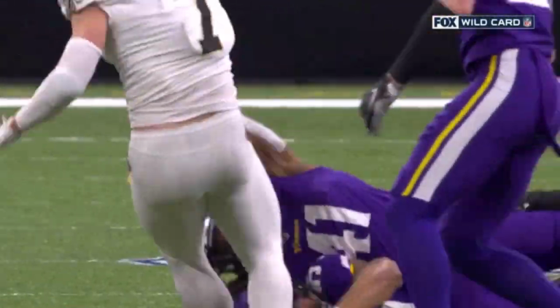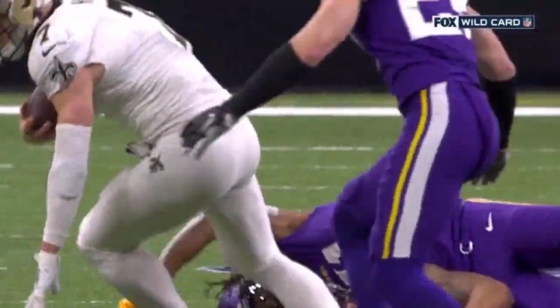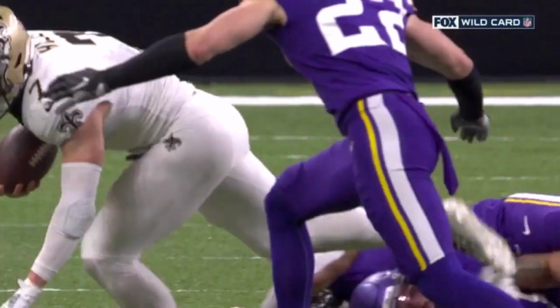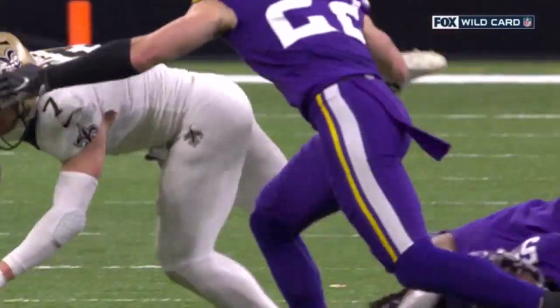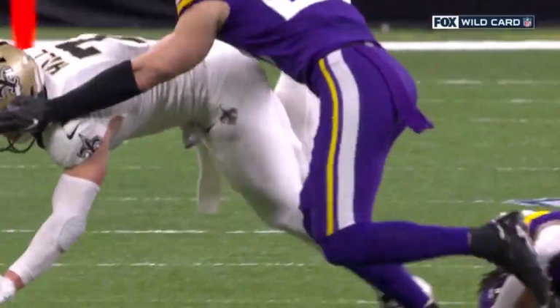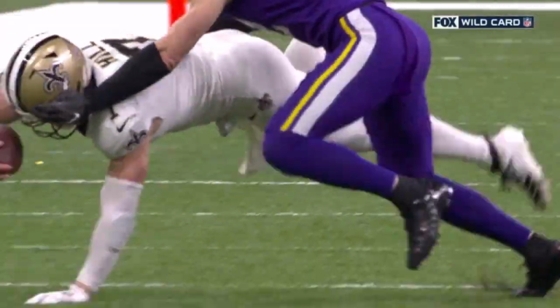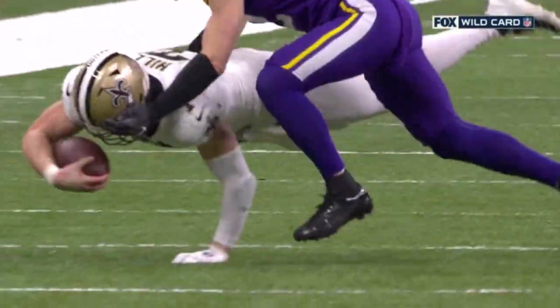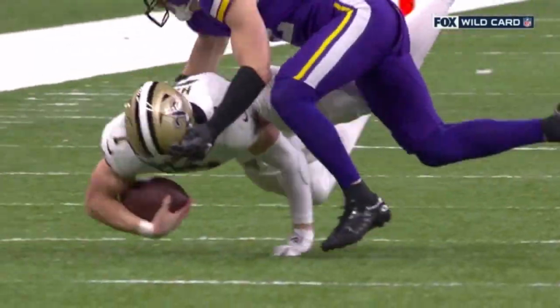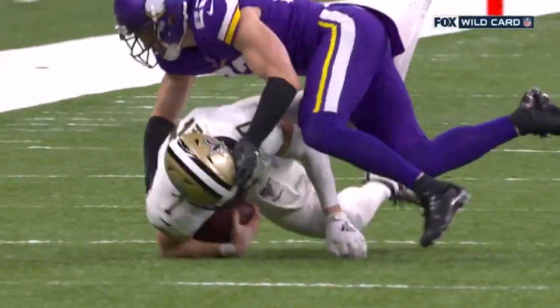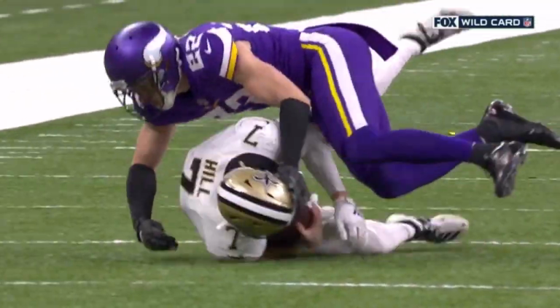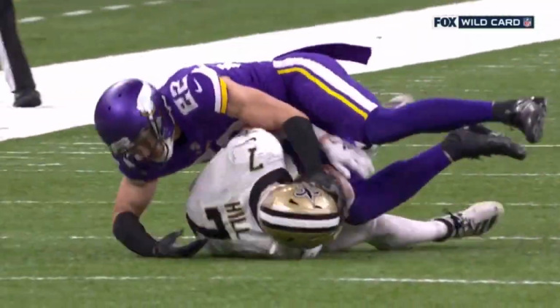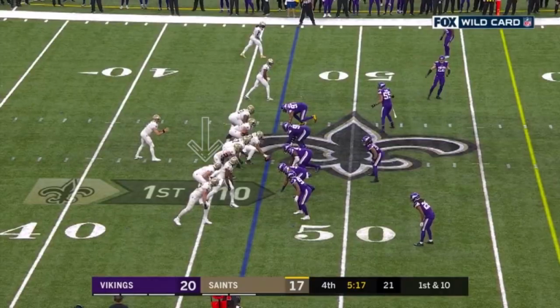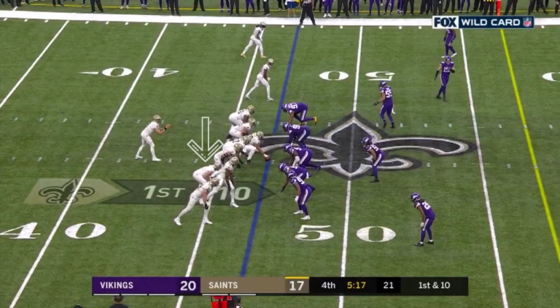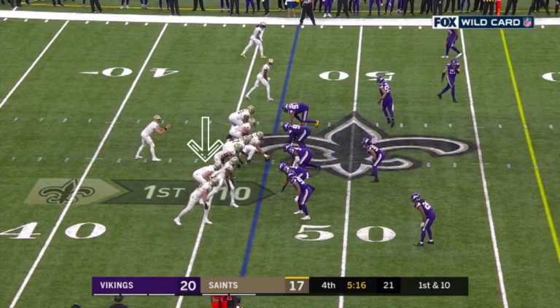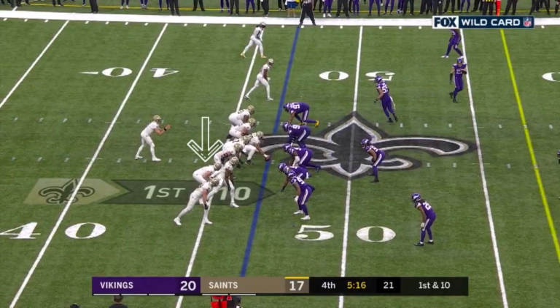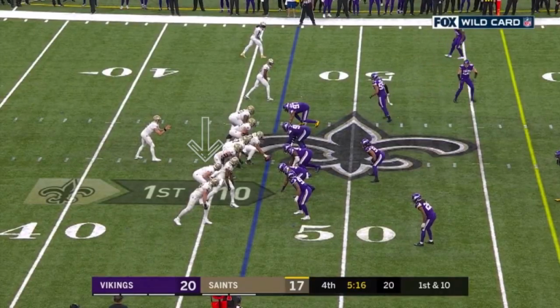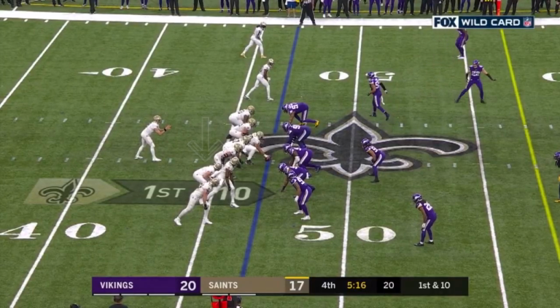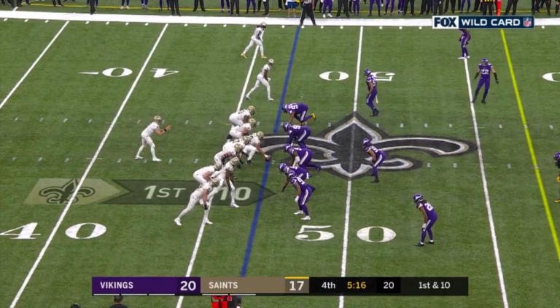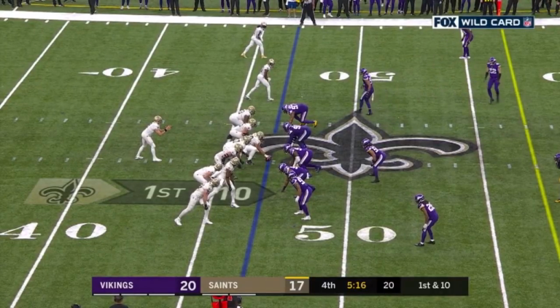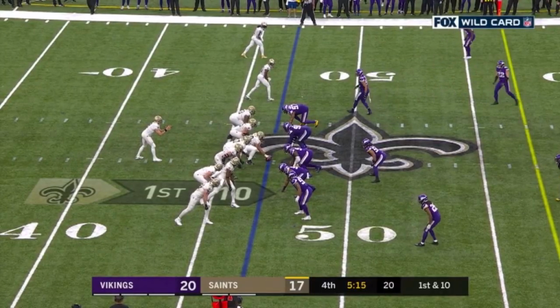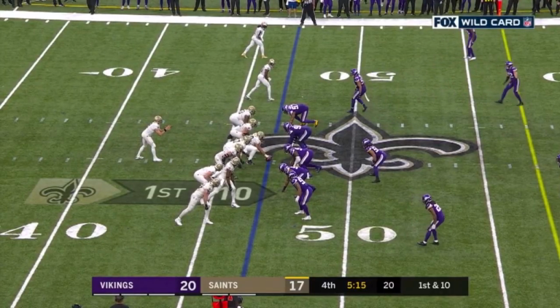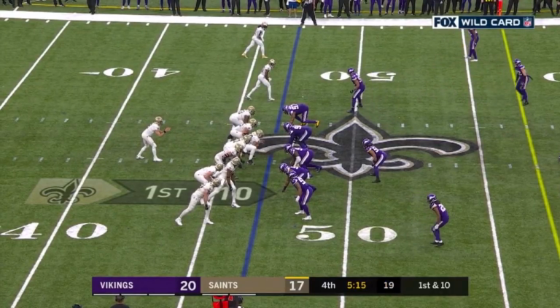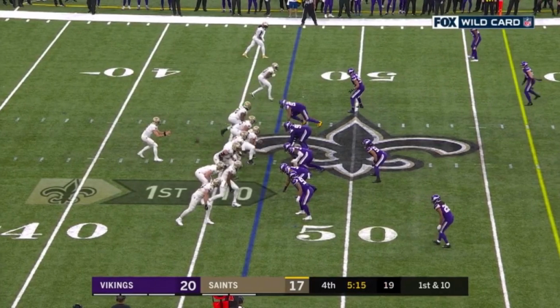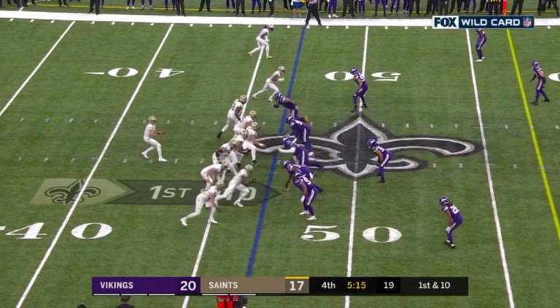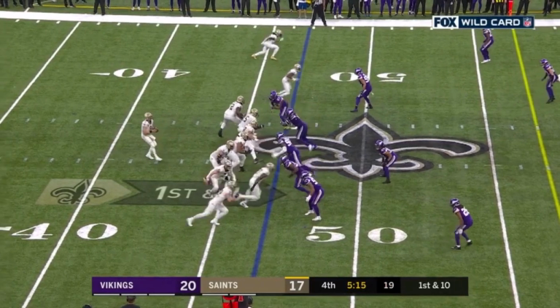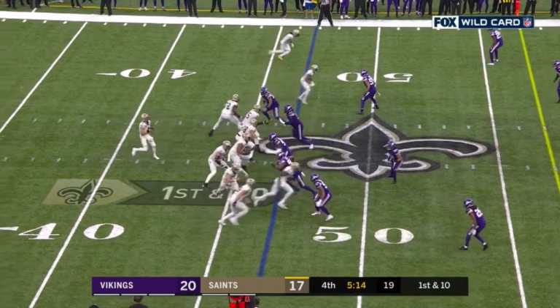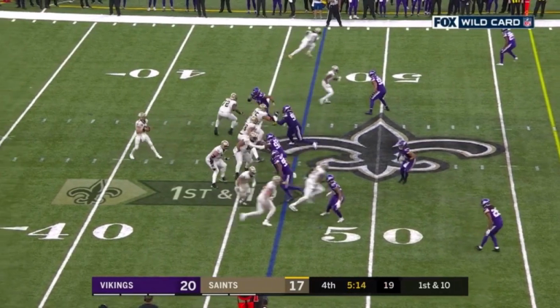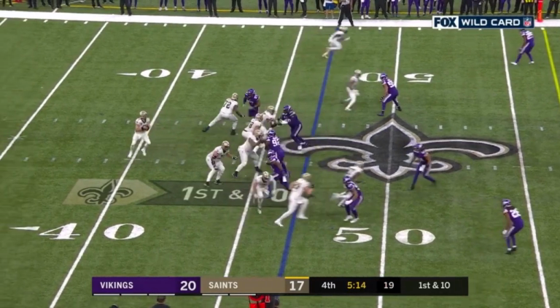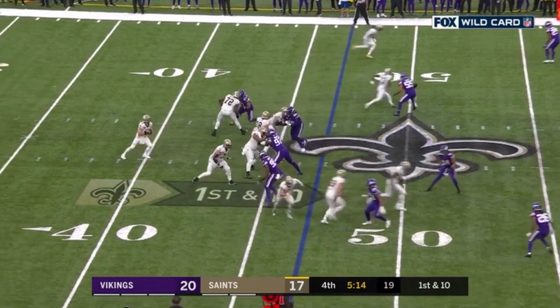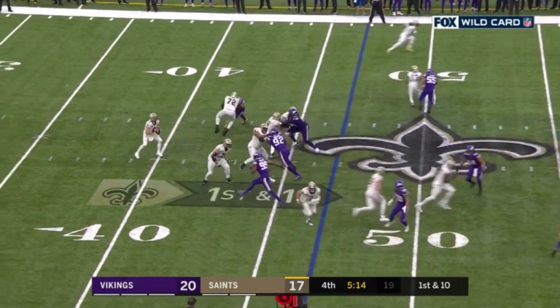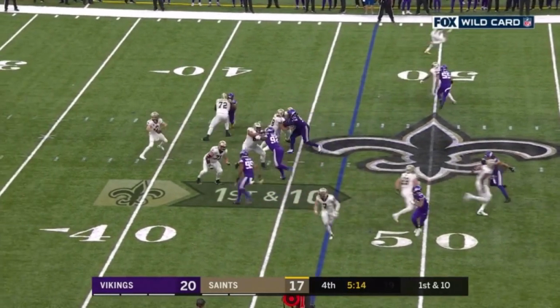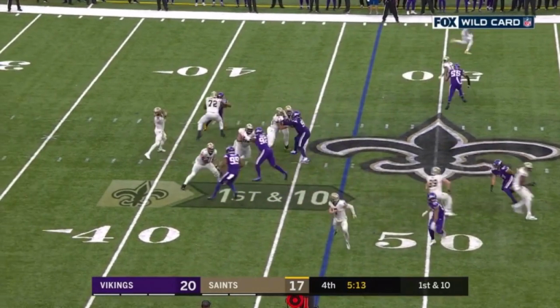It's Shamar Stephen. And Holmes checks in for Stephen on first down.